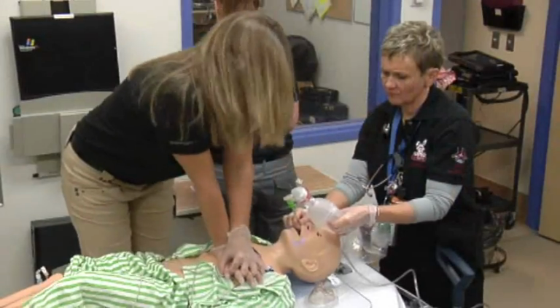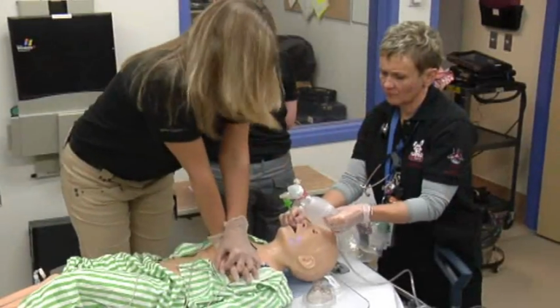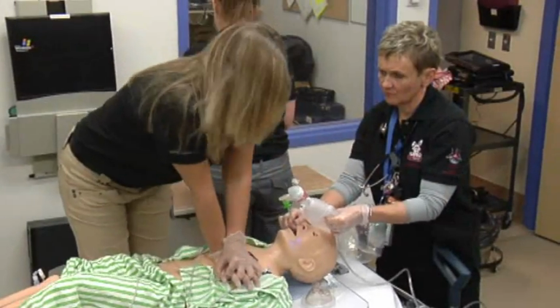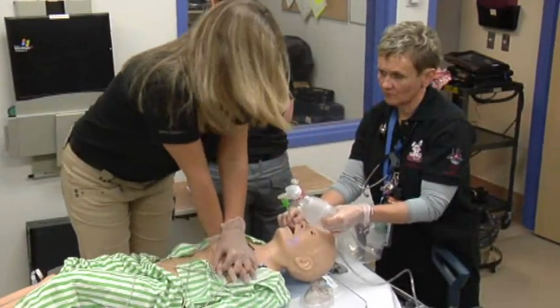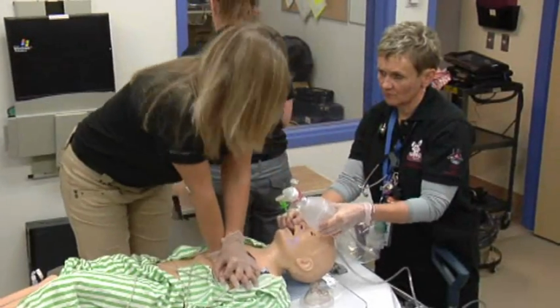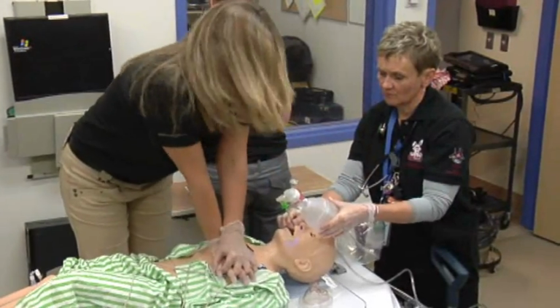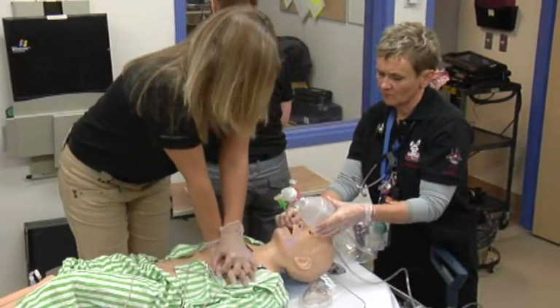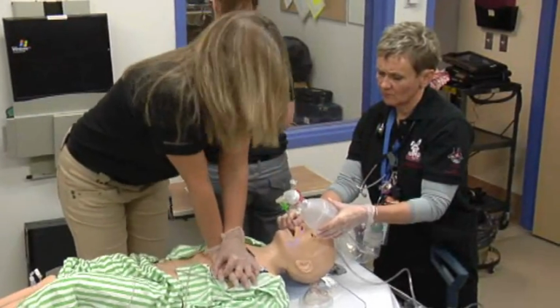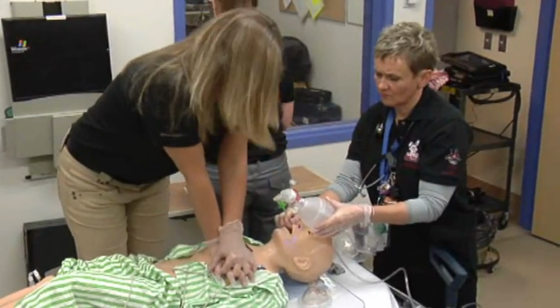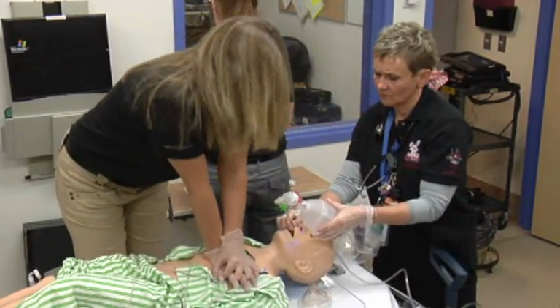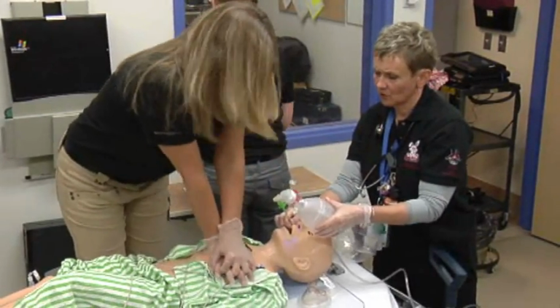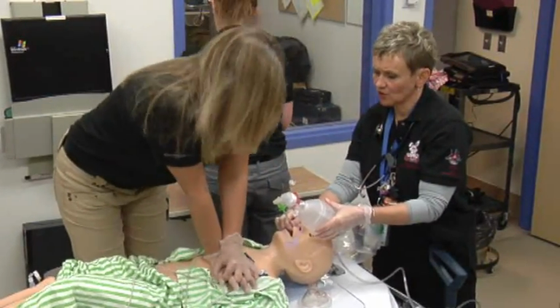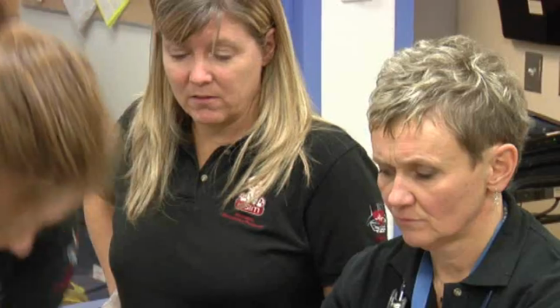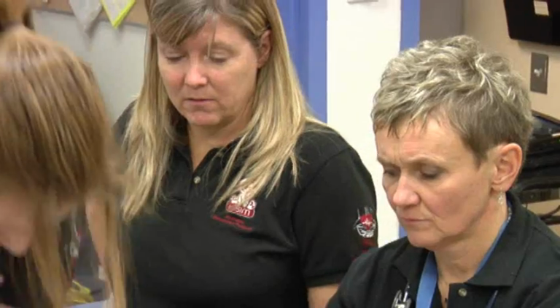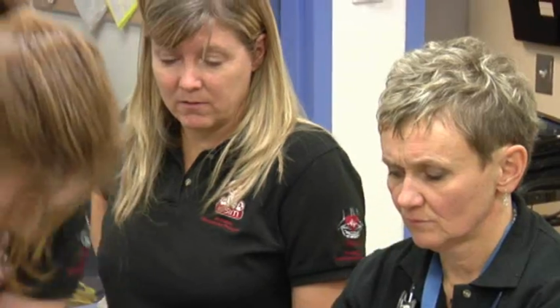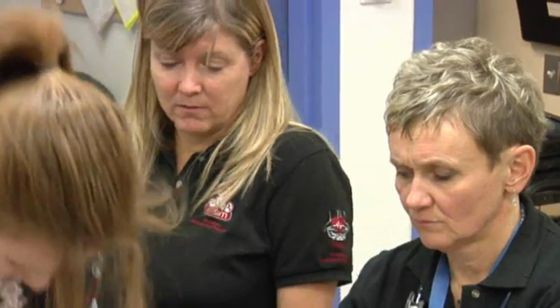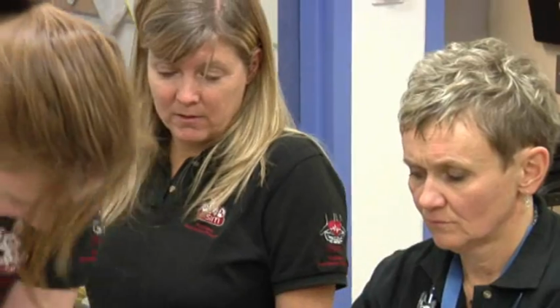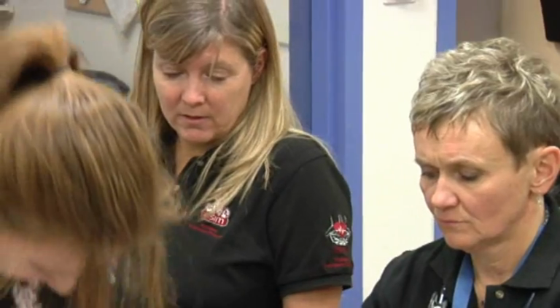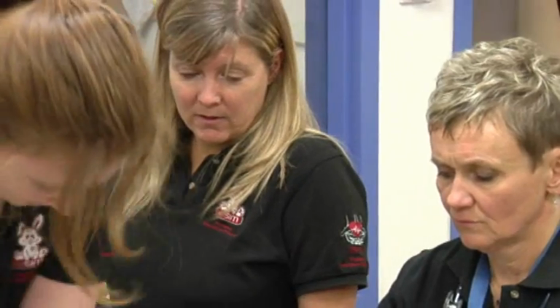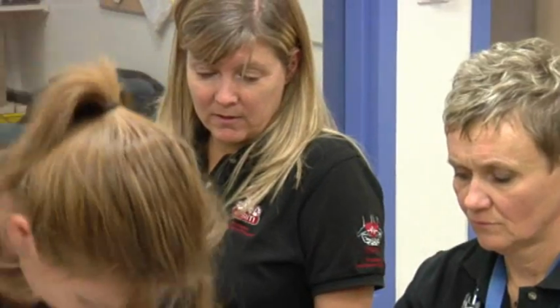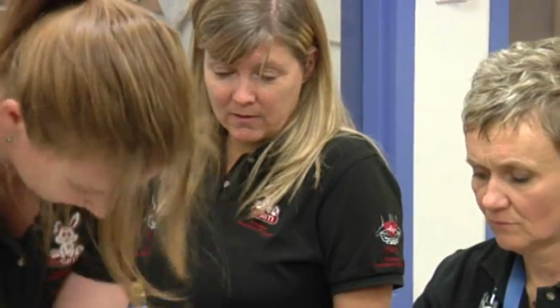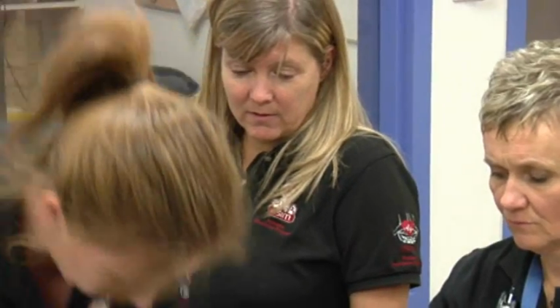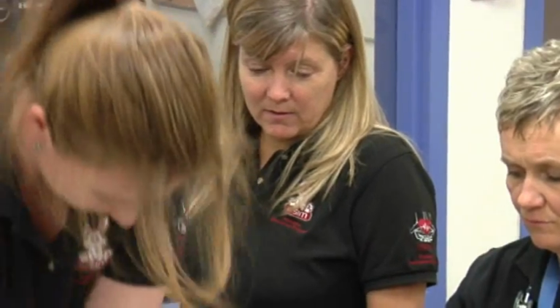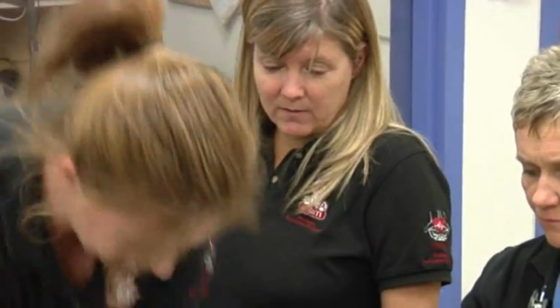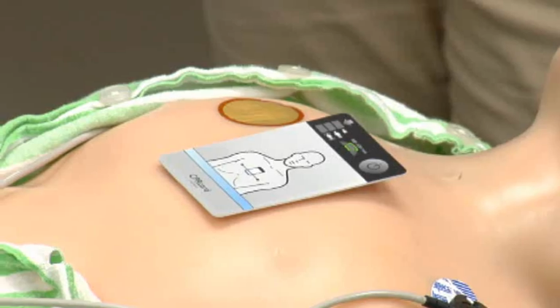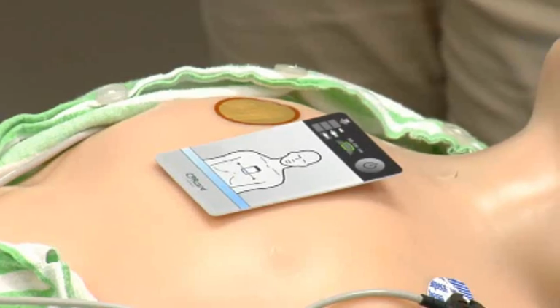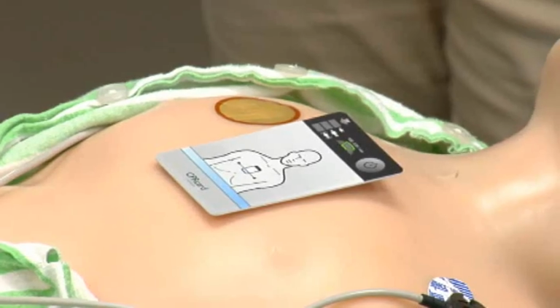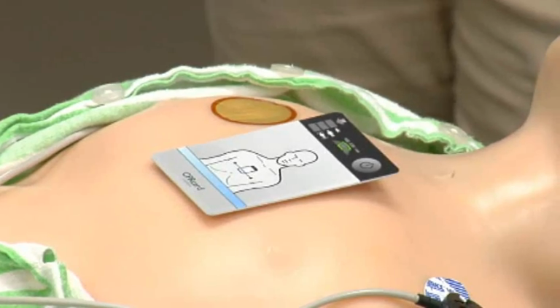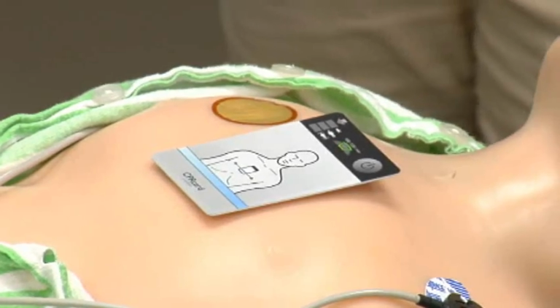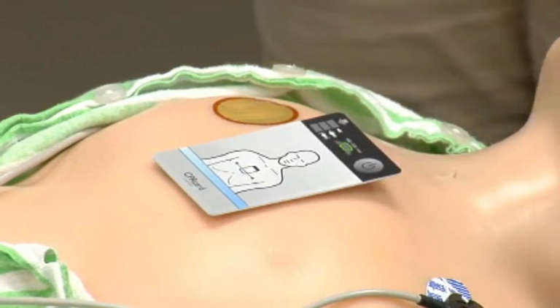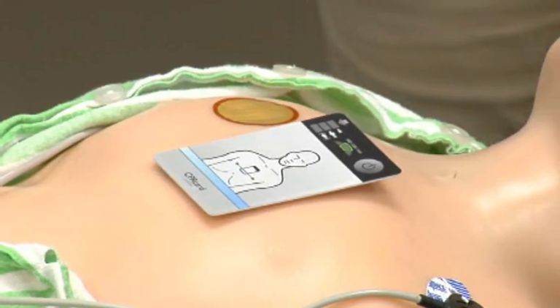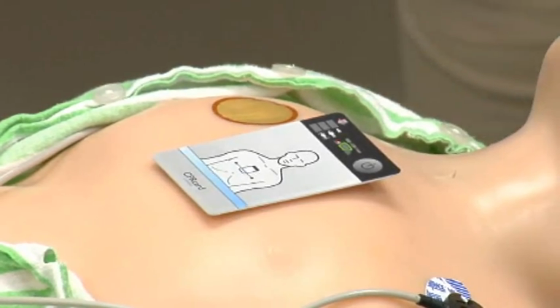At this point in time it's purely focused on cardiac arrest in kids, but future directions would look to explore the use of this card in adults.